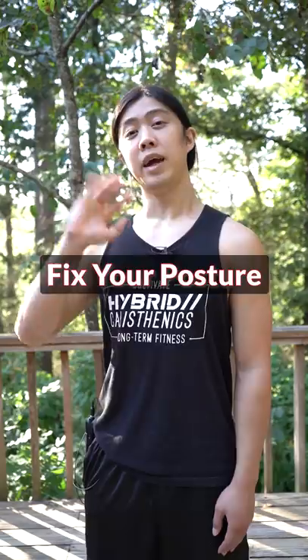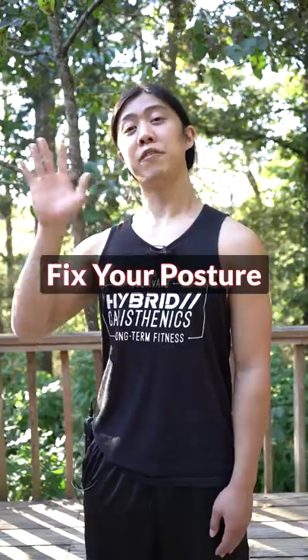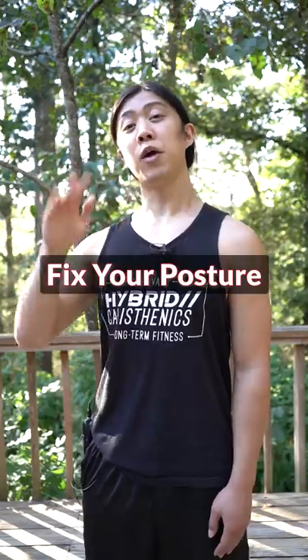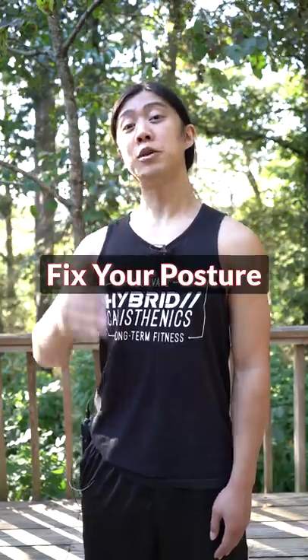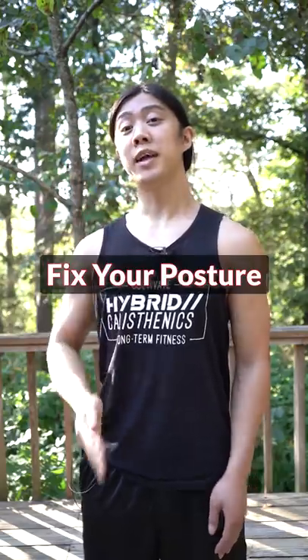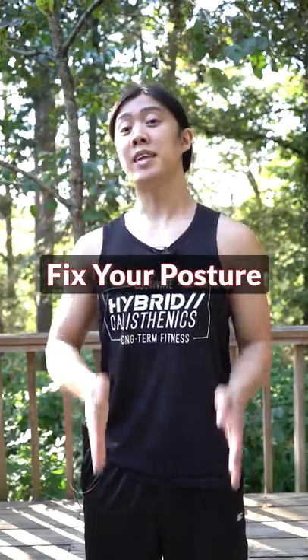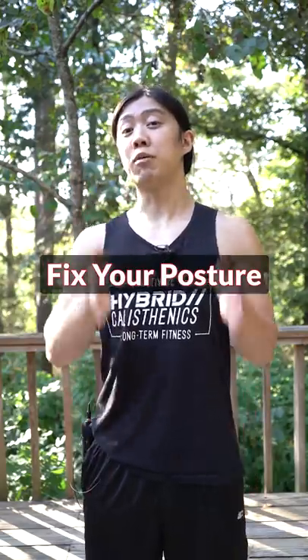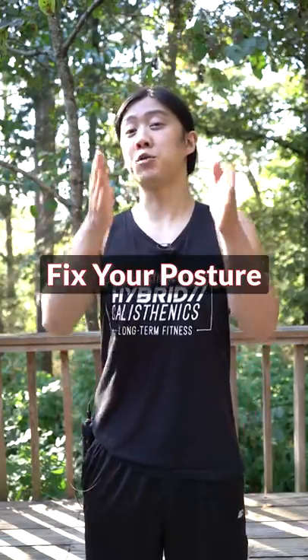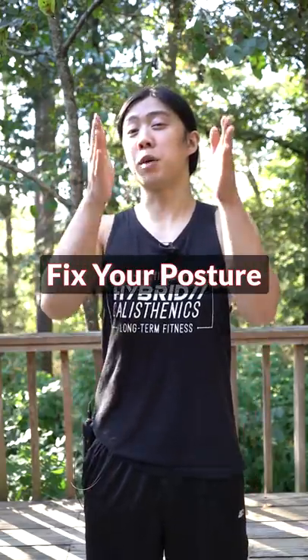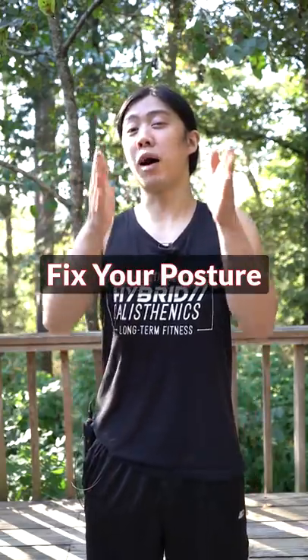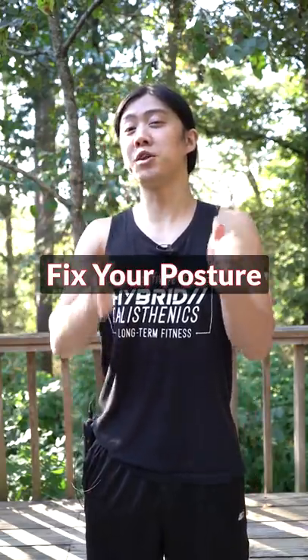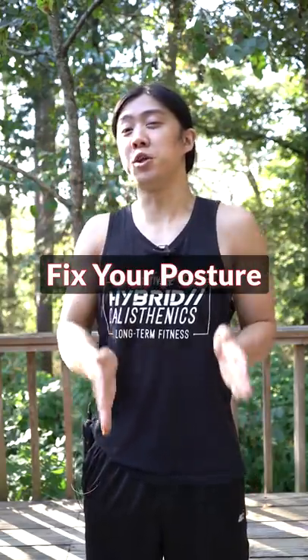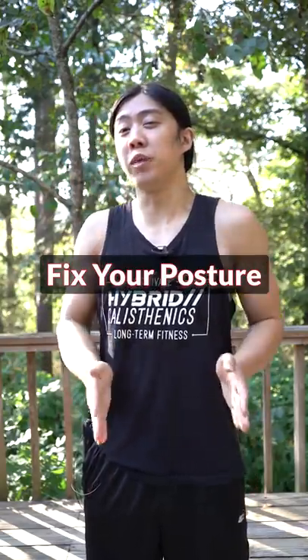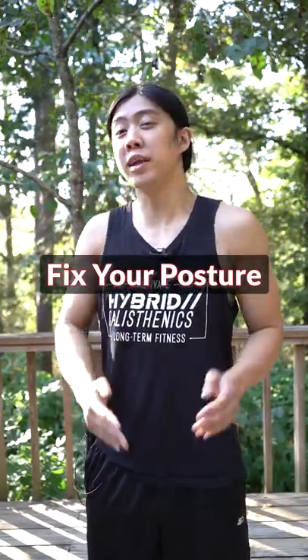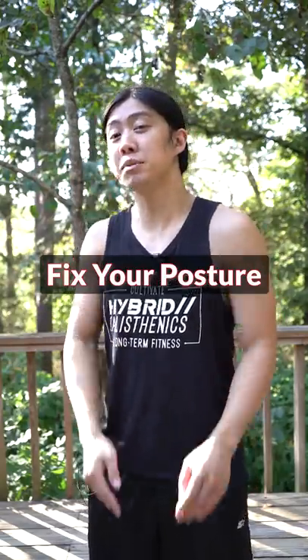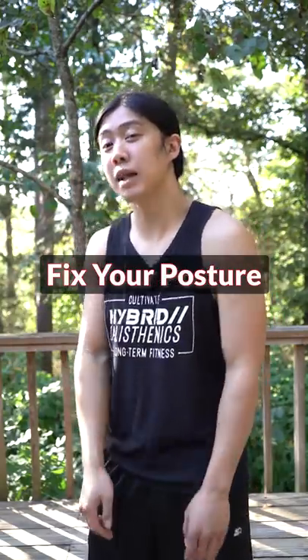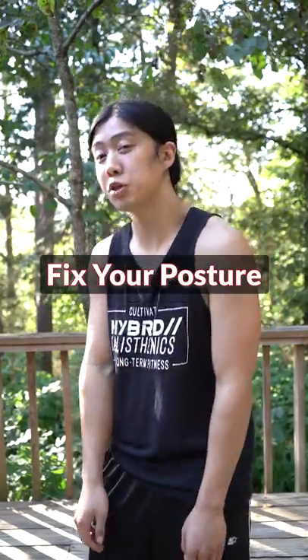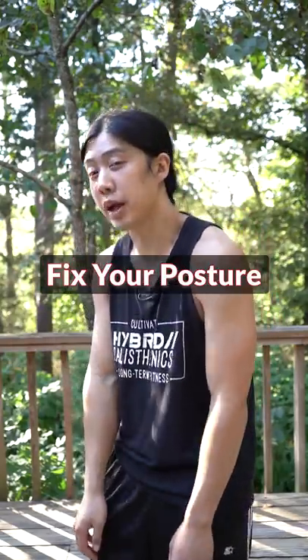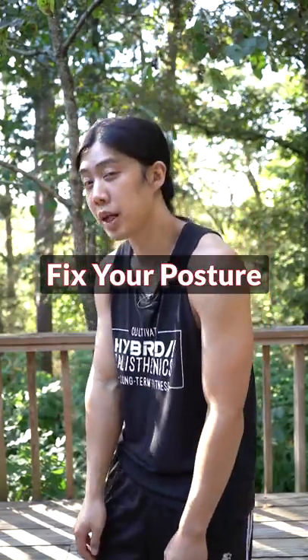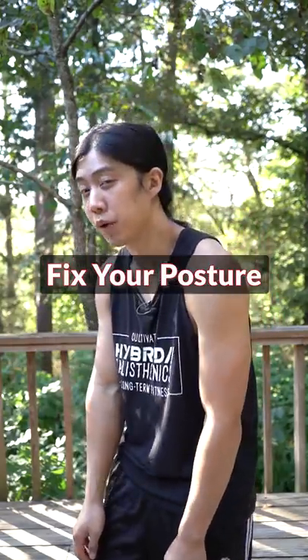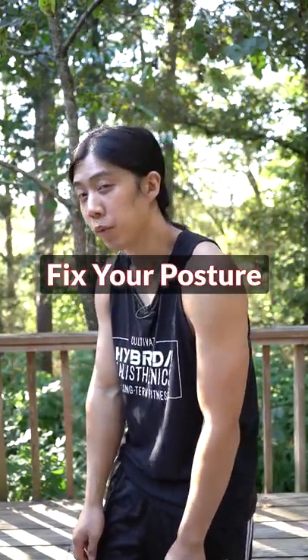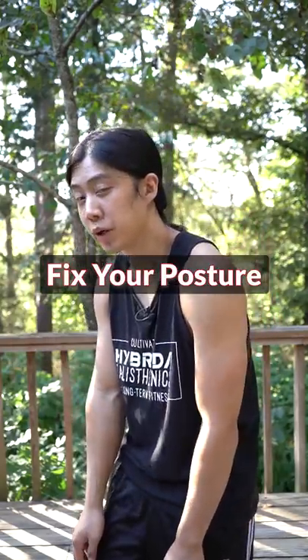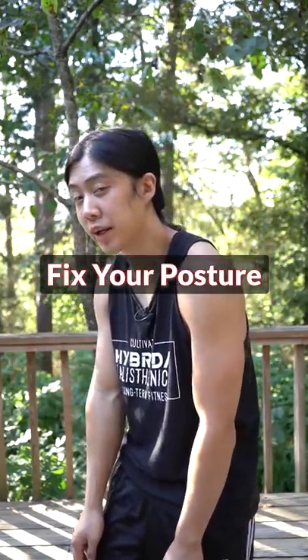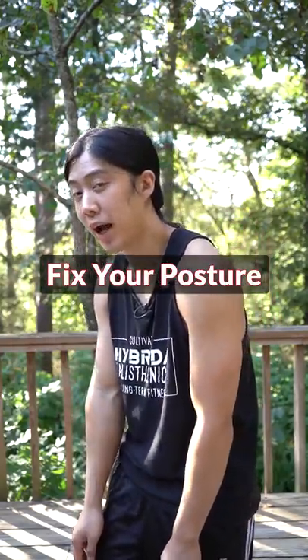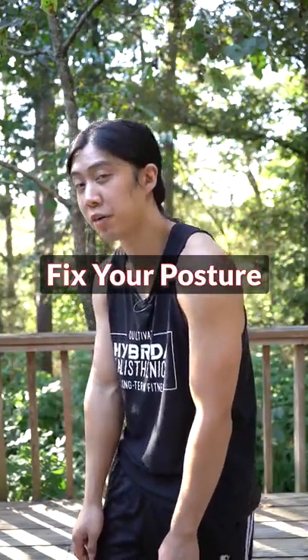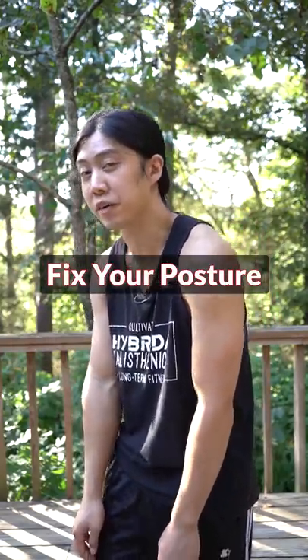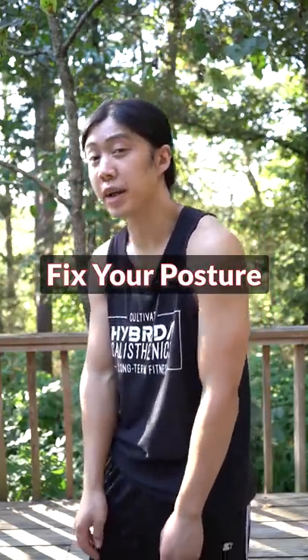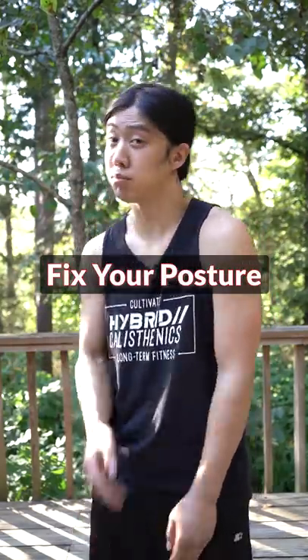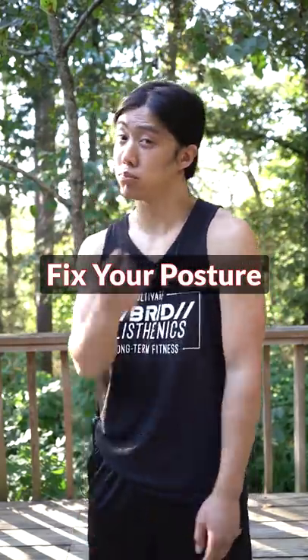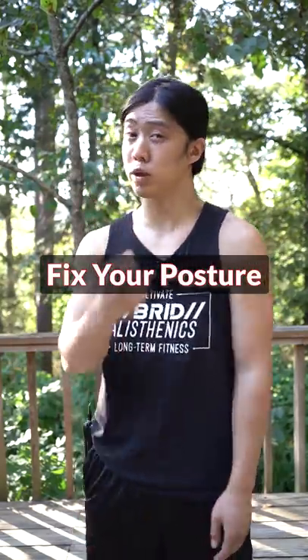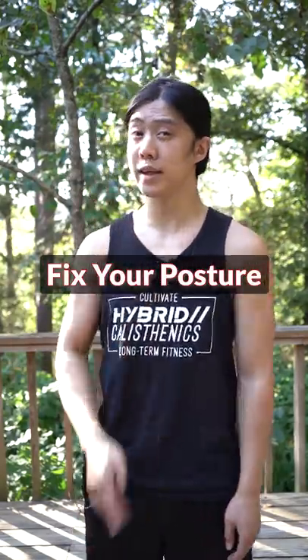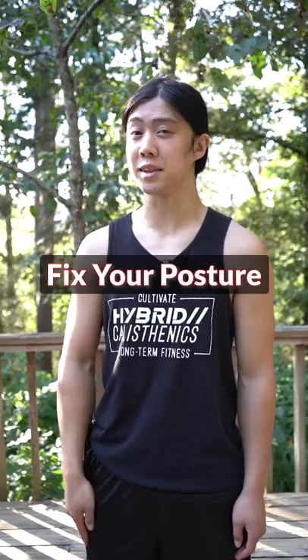Hey, if you're always trying to stand with straighter posture but end up slouching anyway when you get tired or forget, try this.